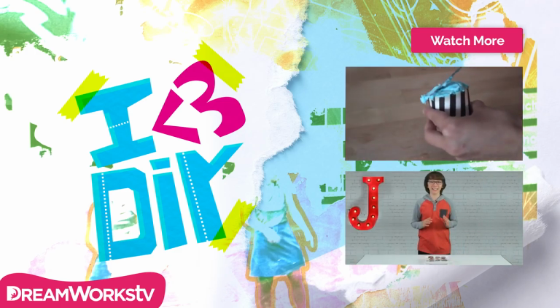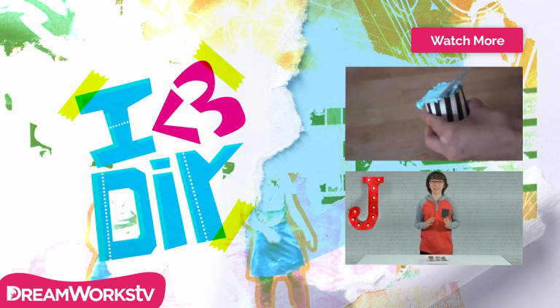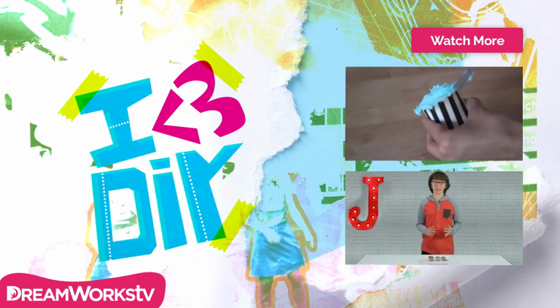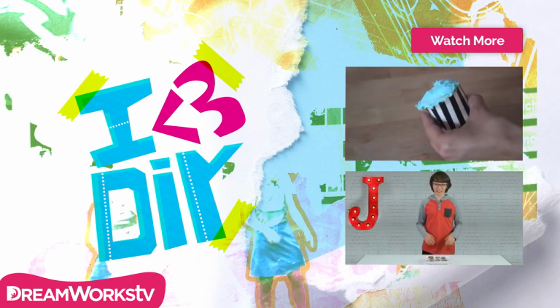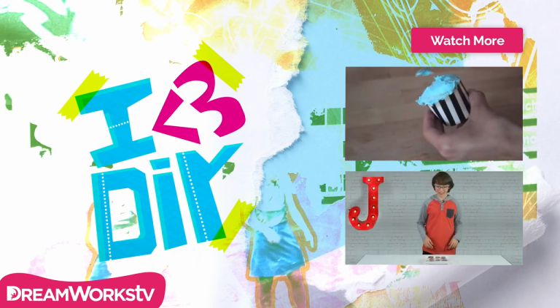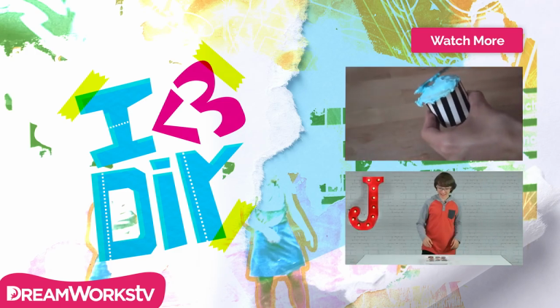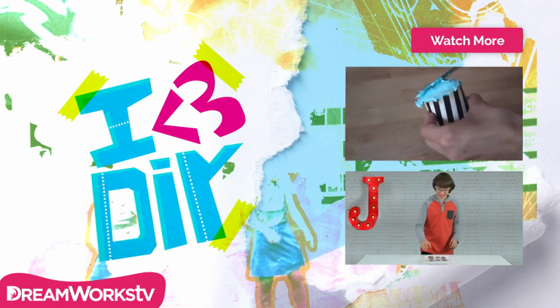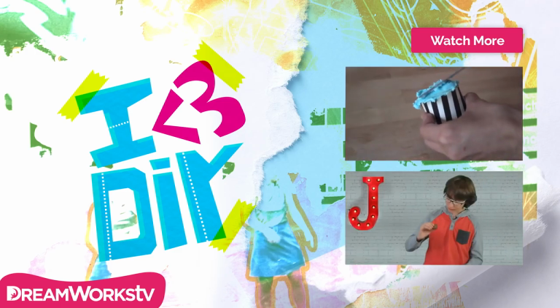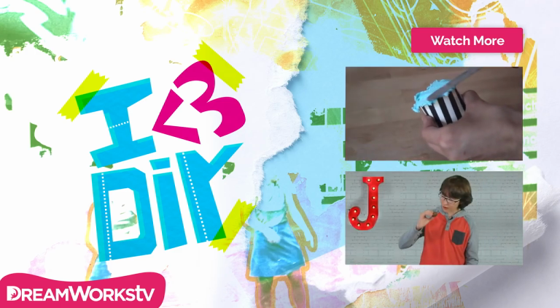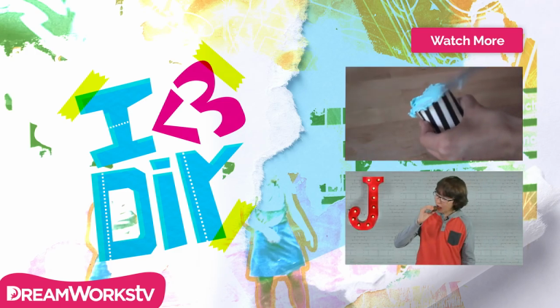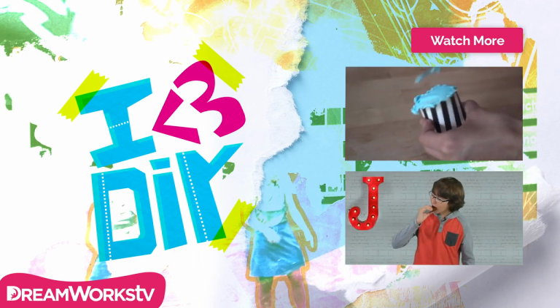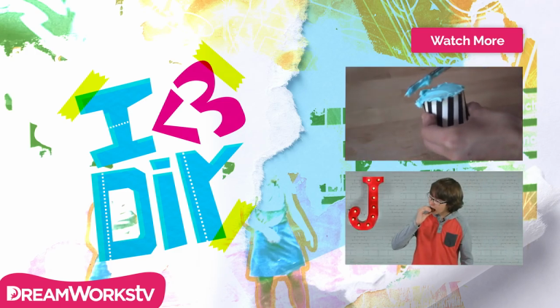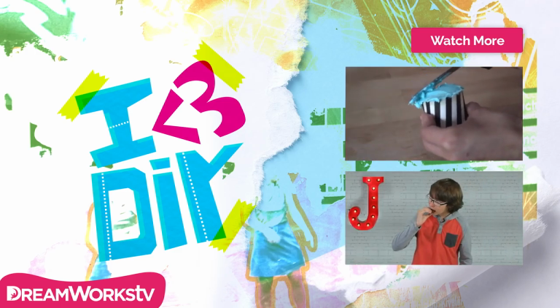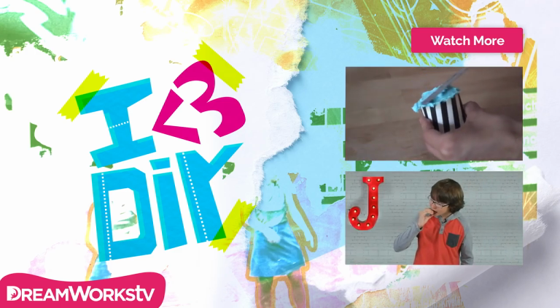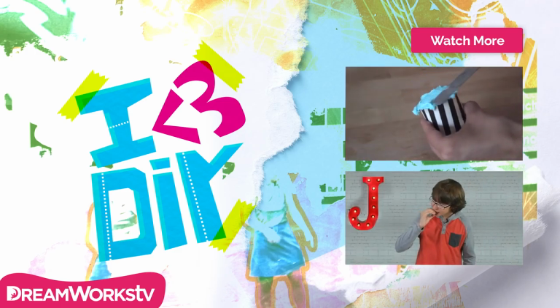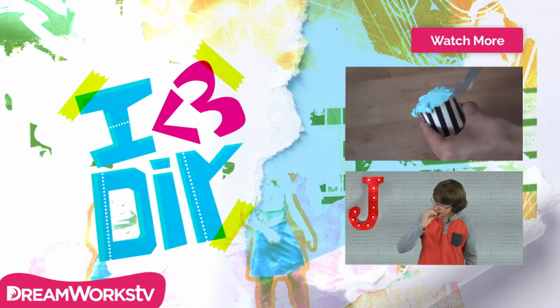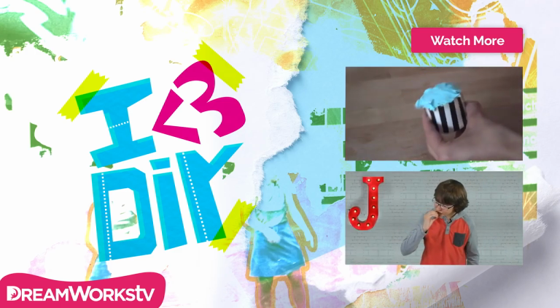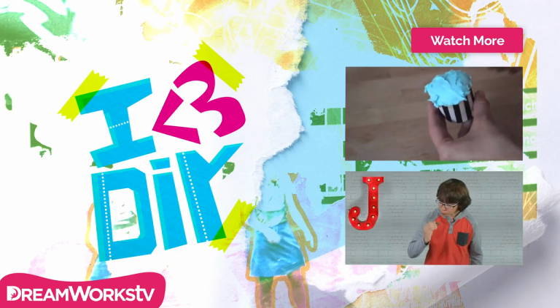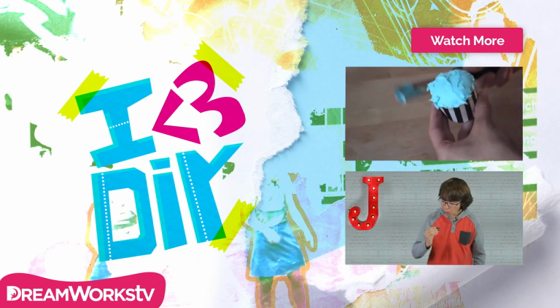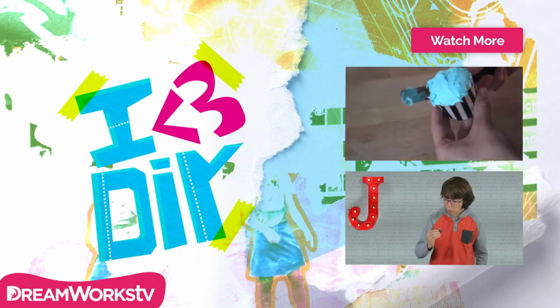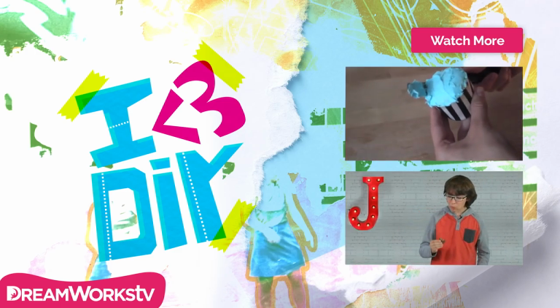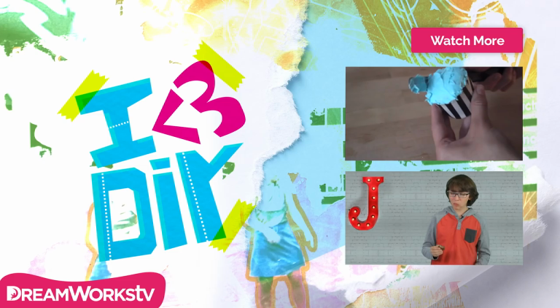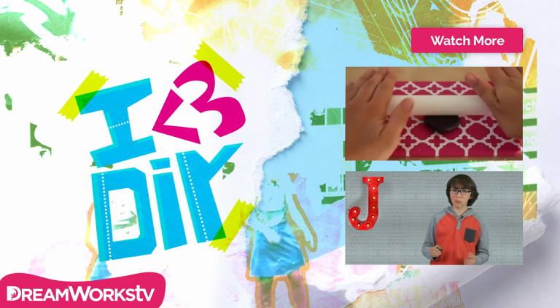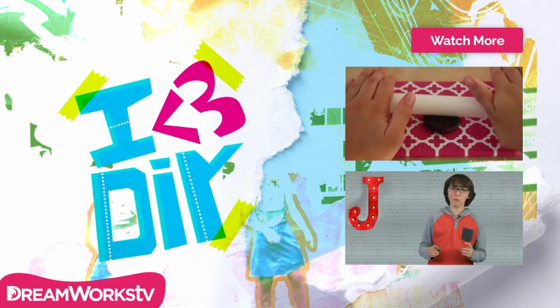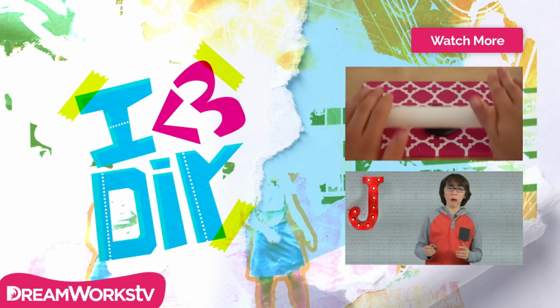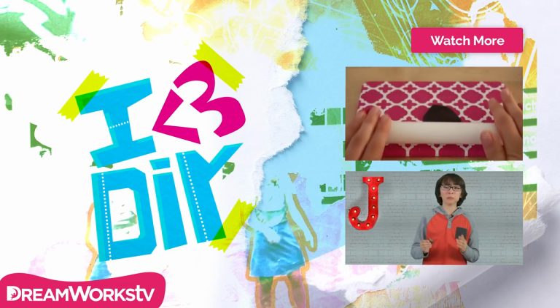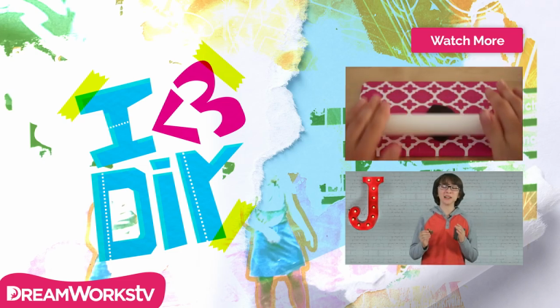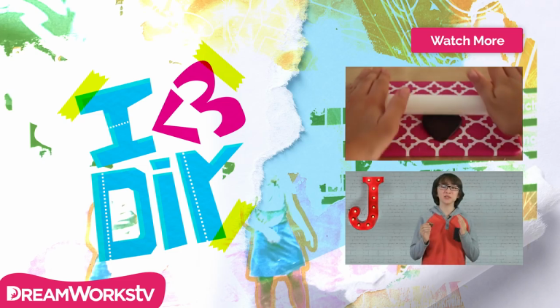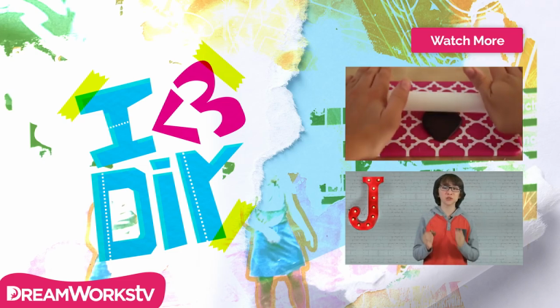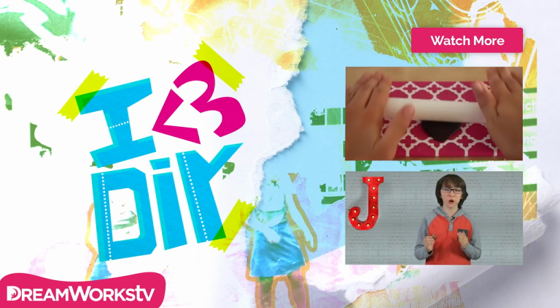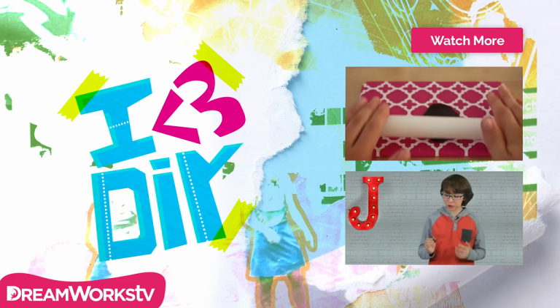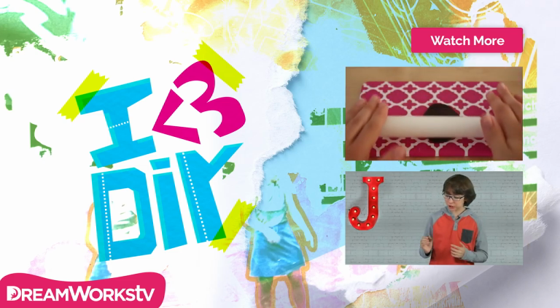All right, let's try these. That is so good.